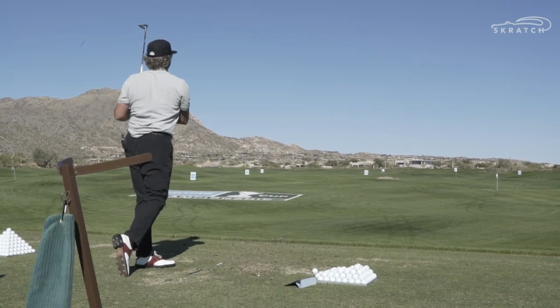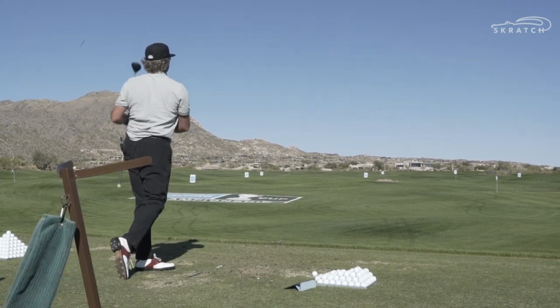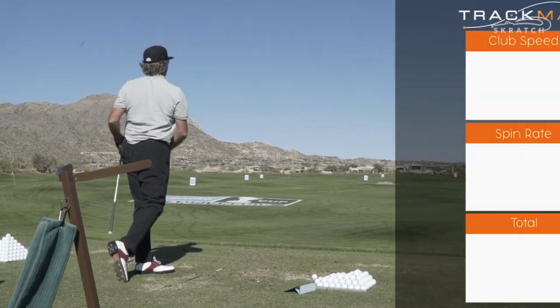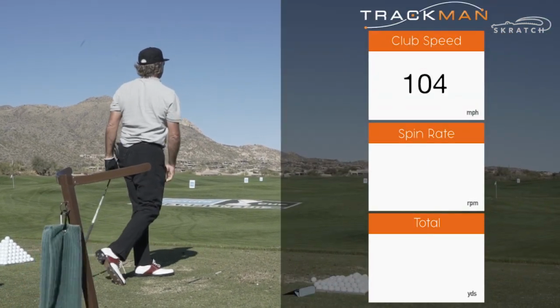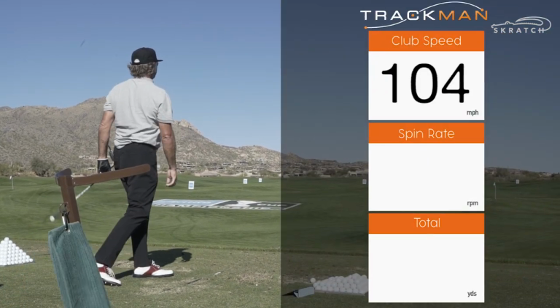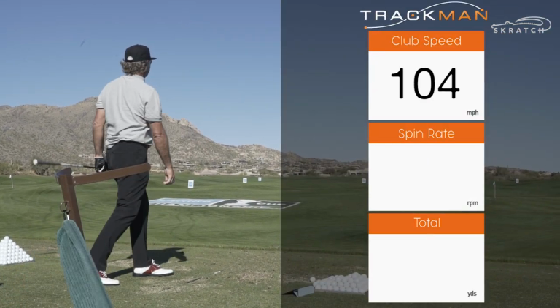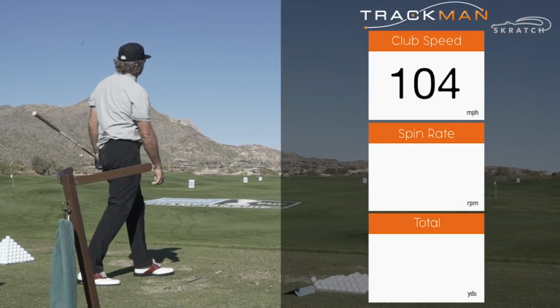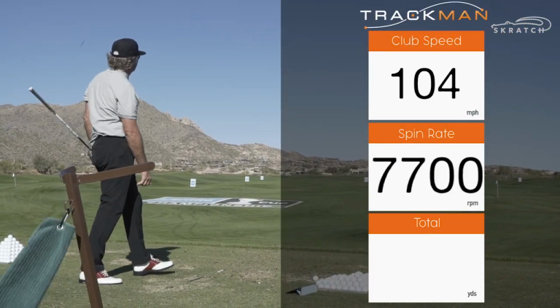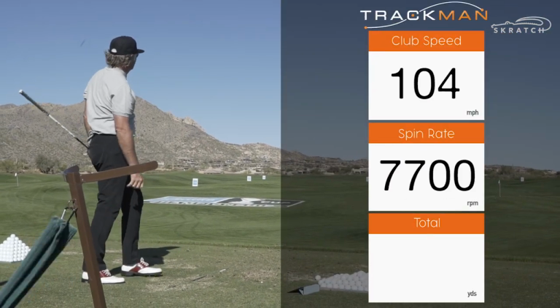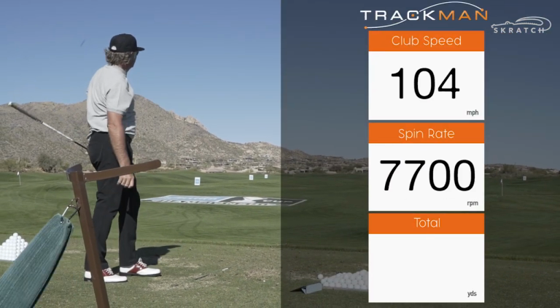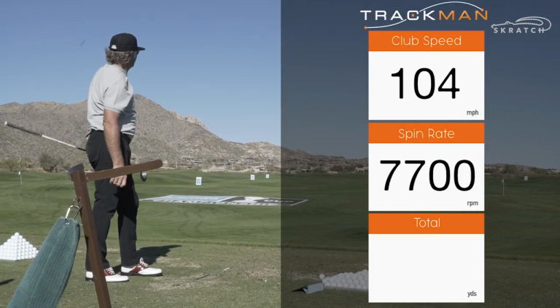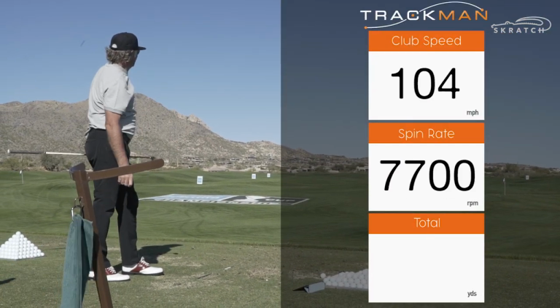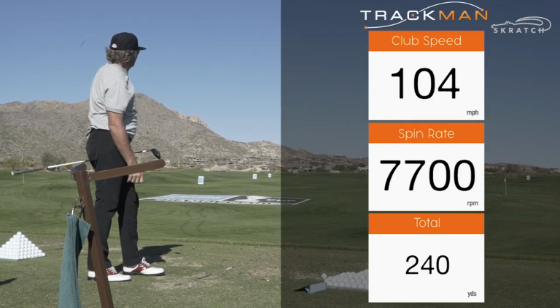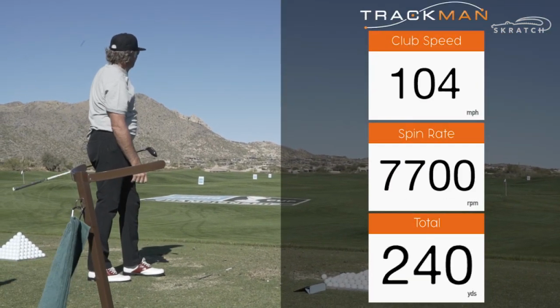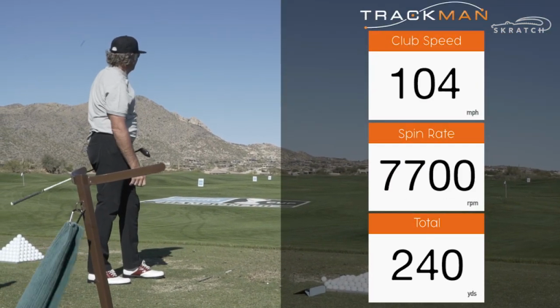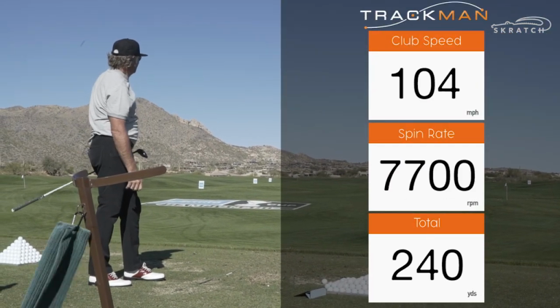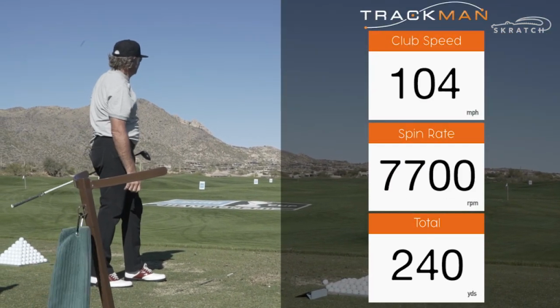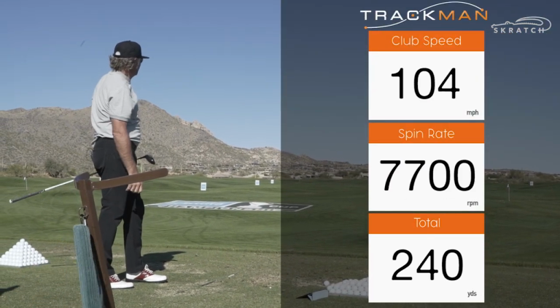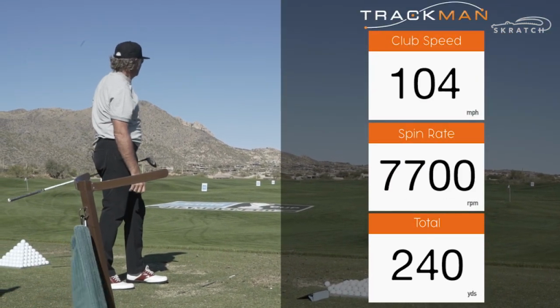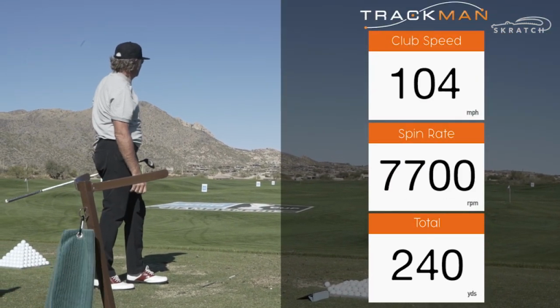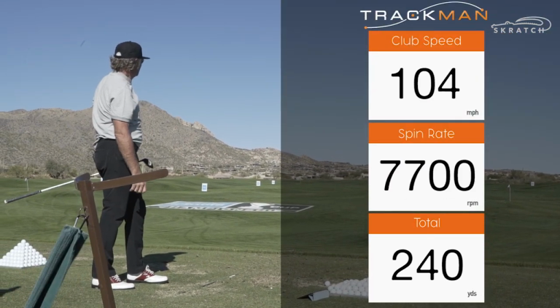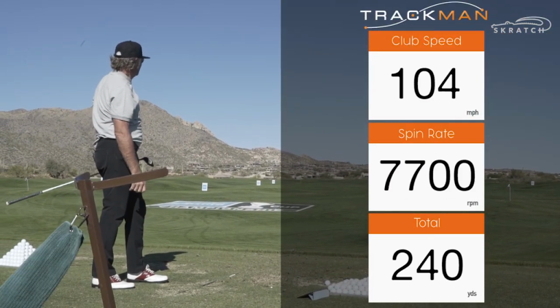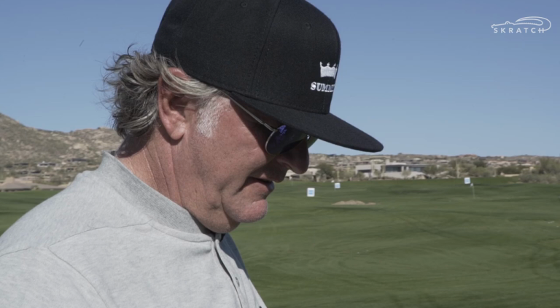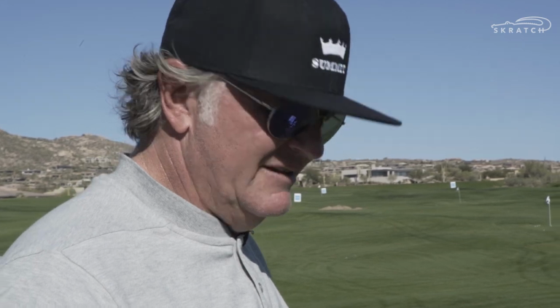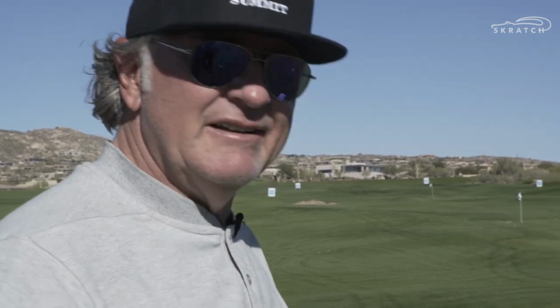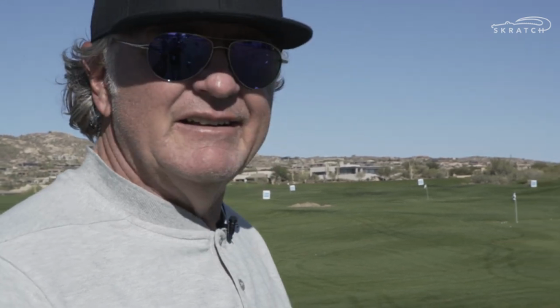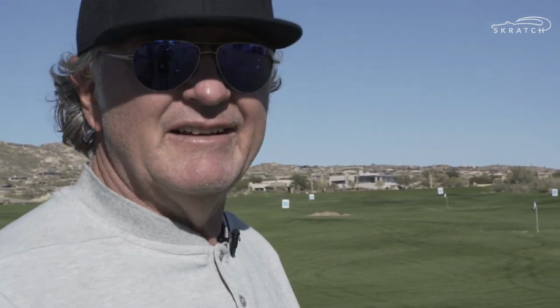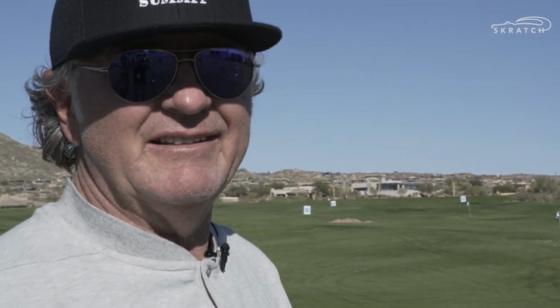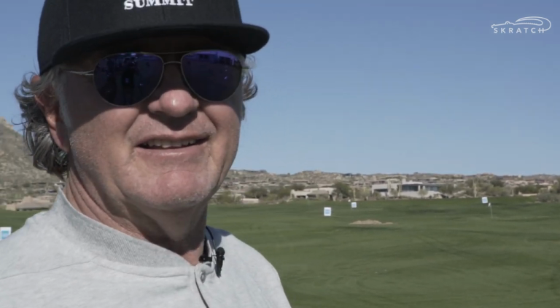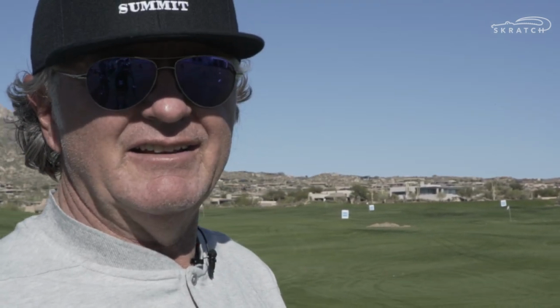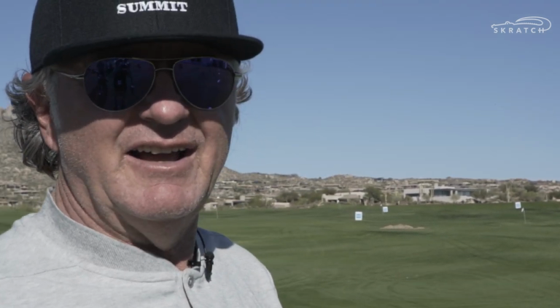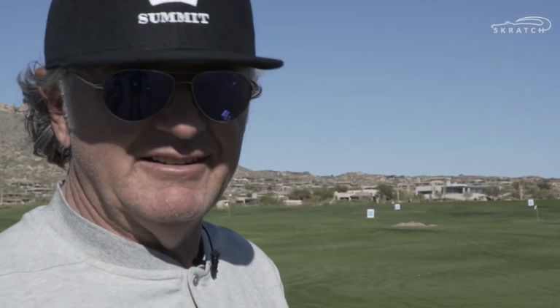104 miles an hour, 240 yards — I got it.